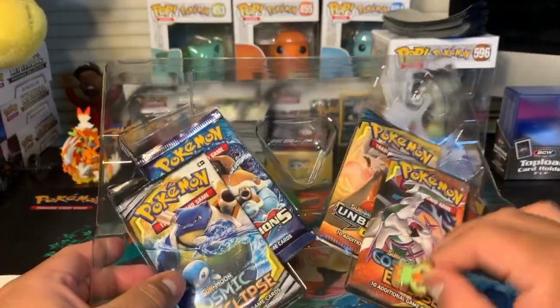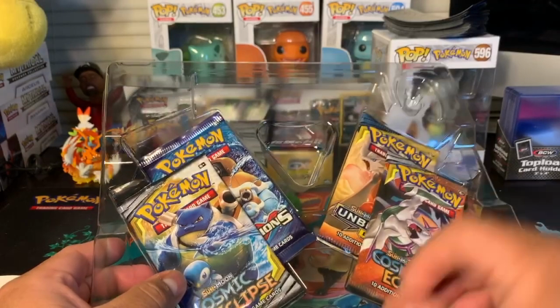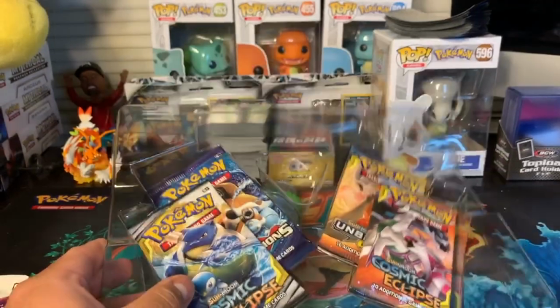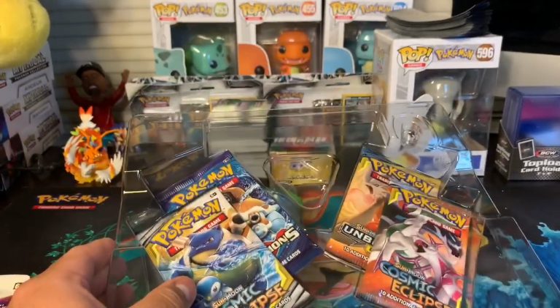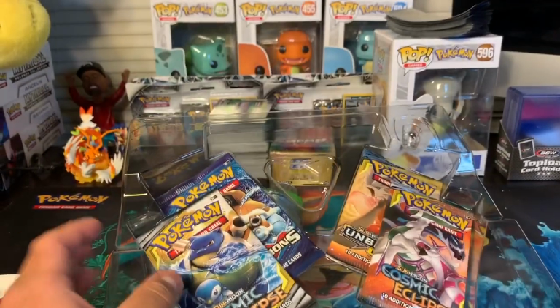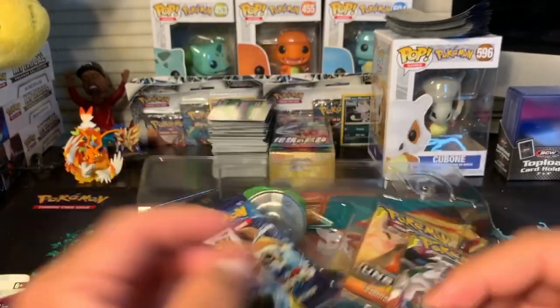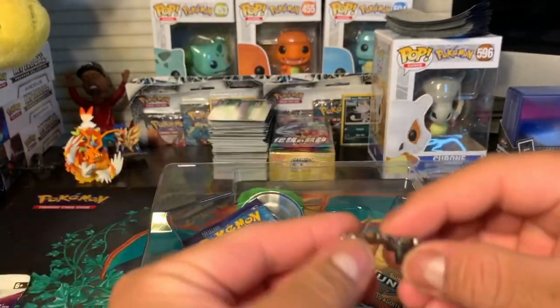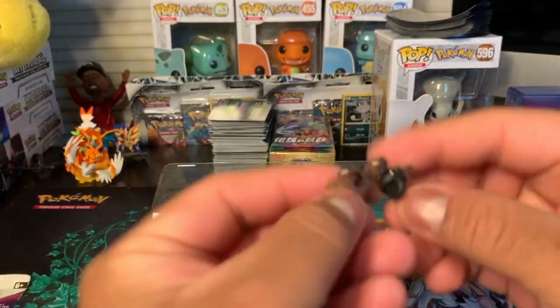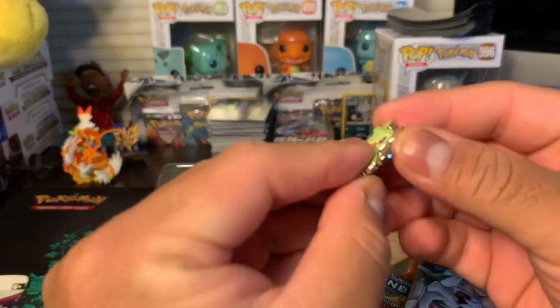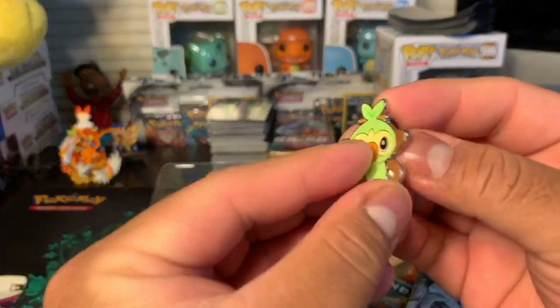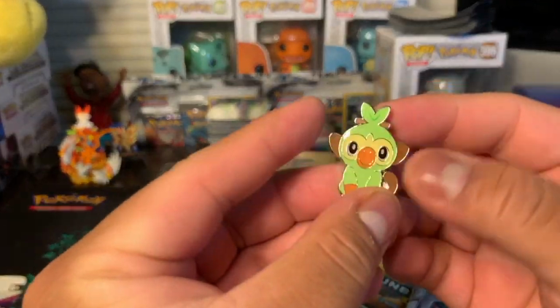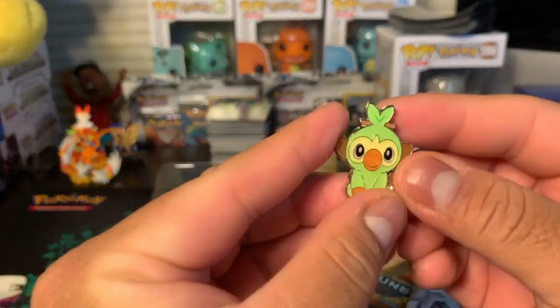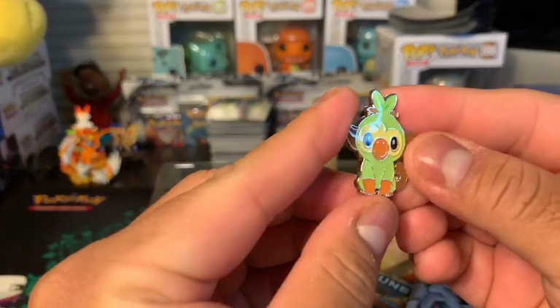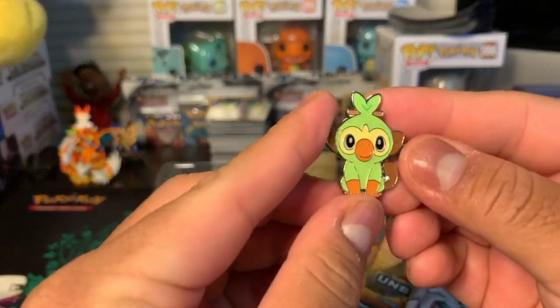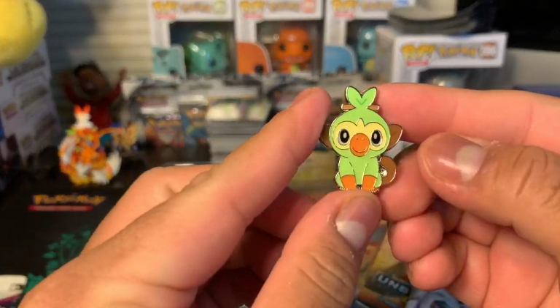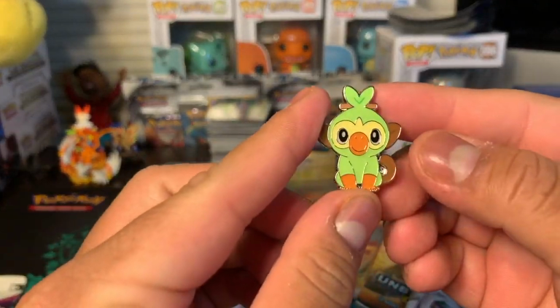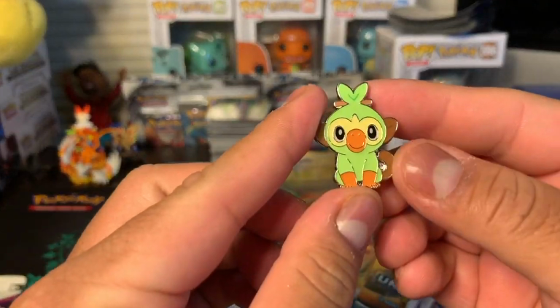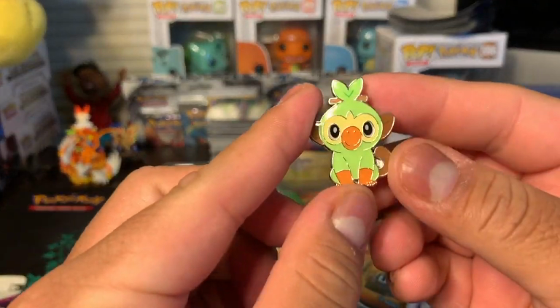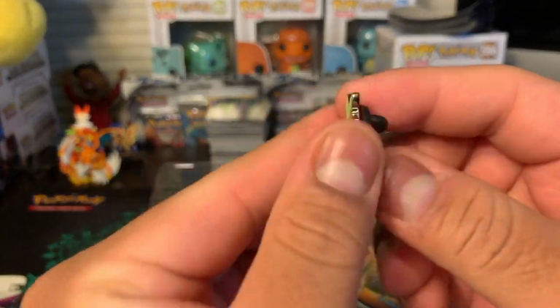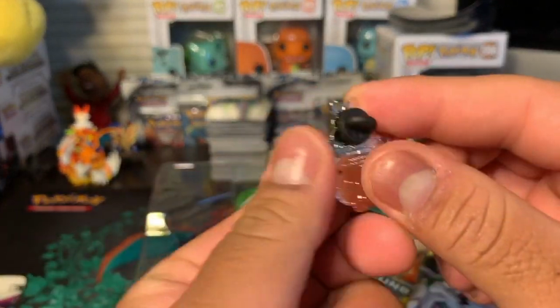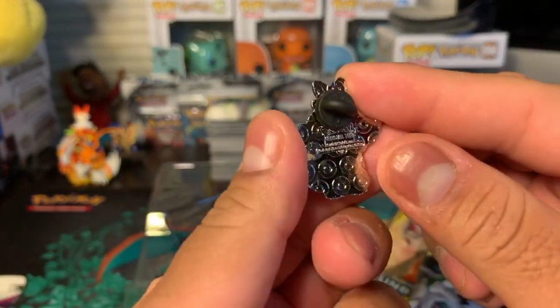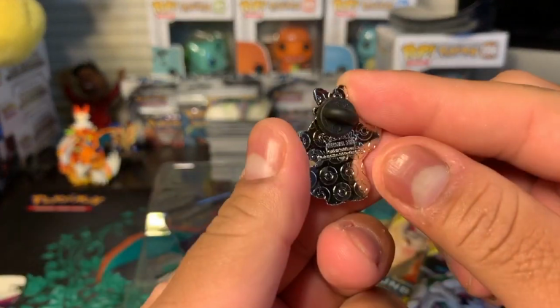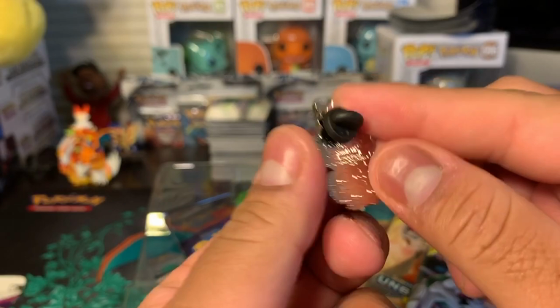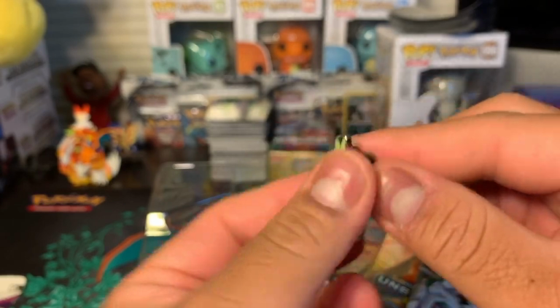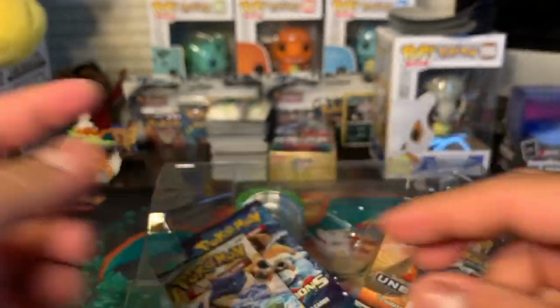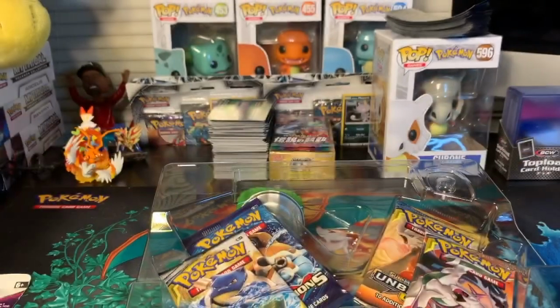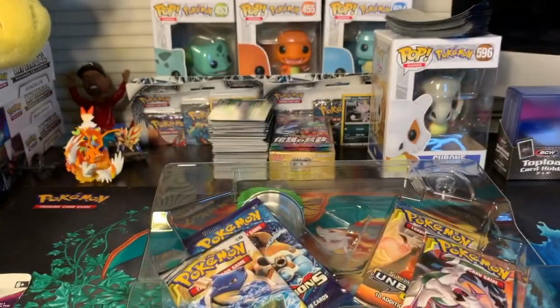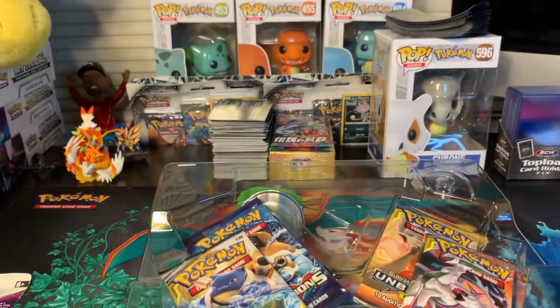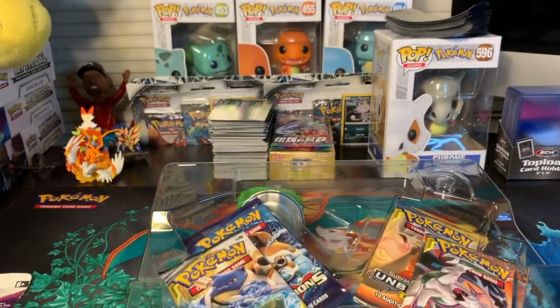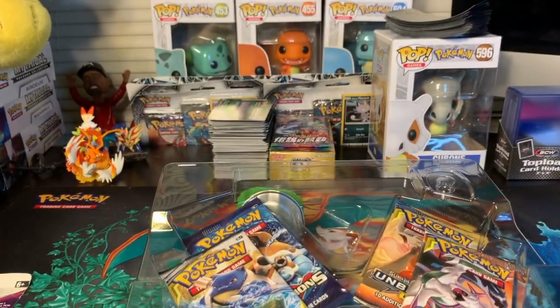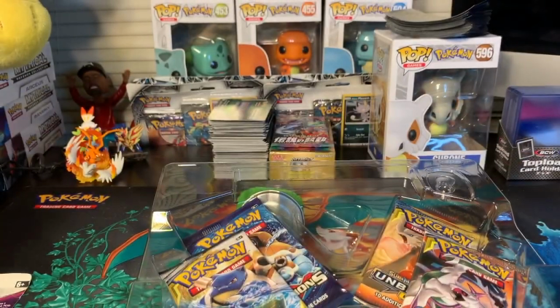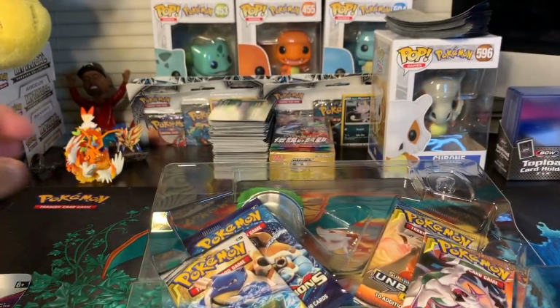Here is the little pin that we get — it's a little Grookey, really cute. It's going to go meet his friend Scorbunny over there.